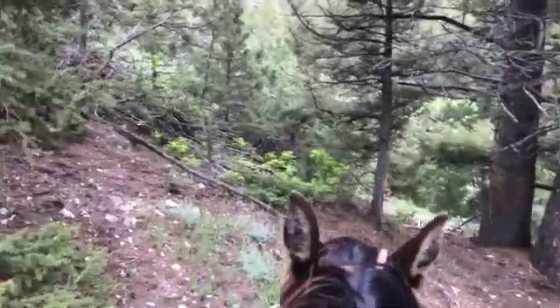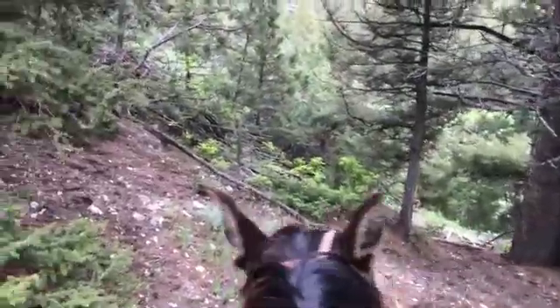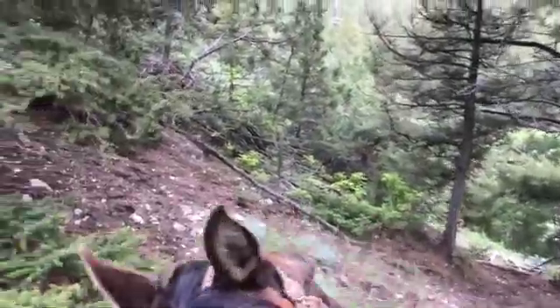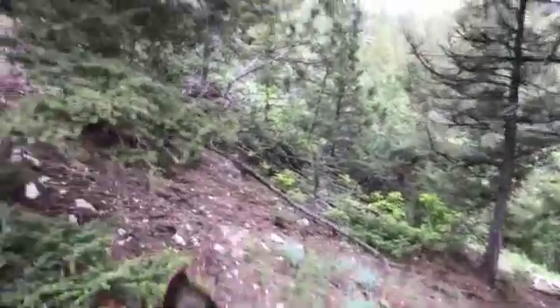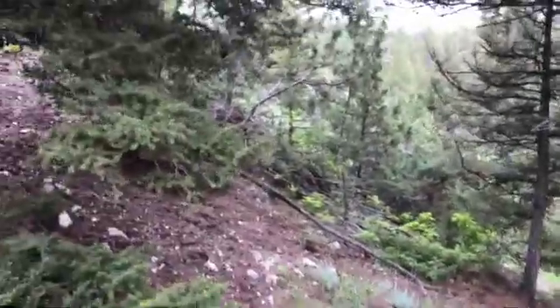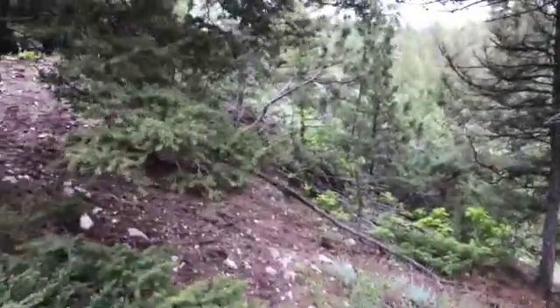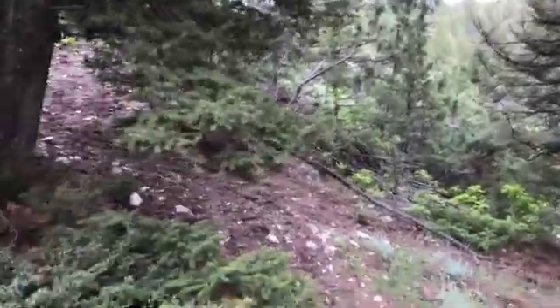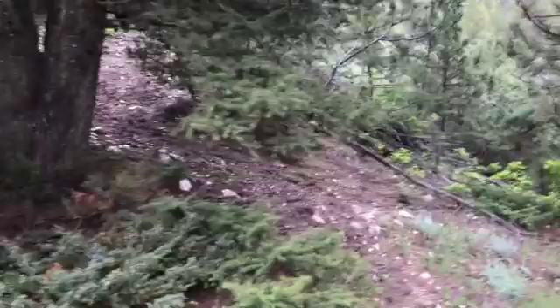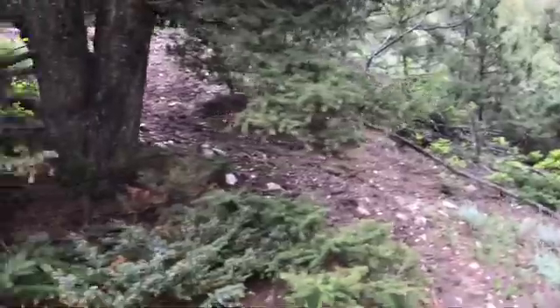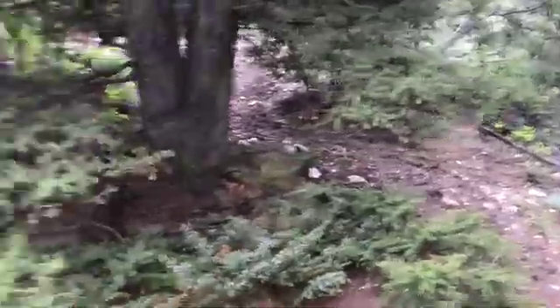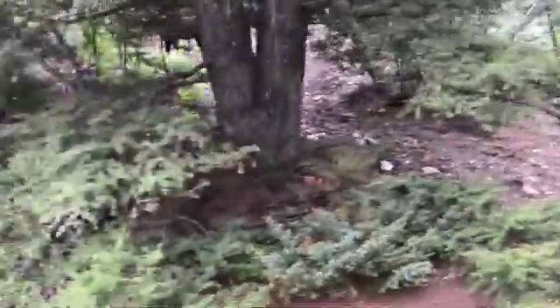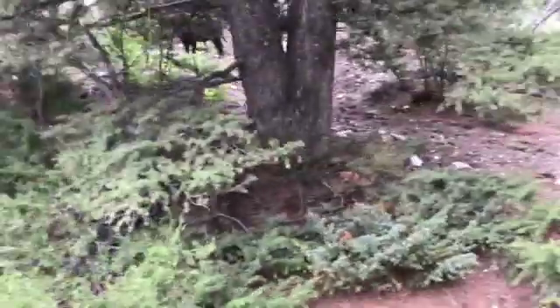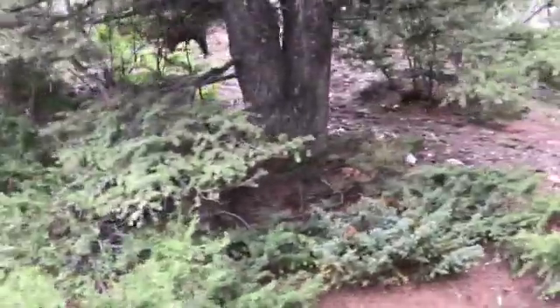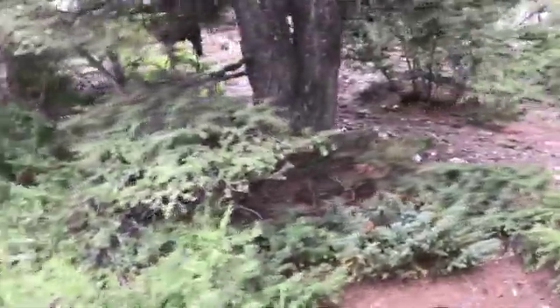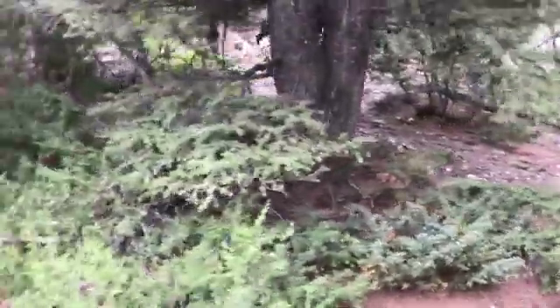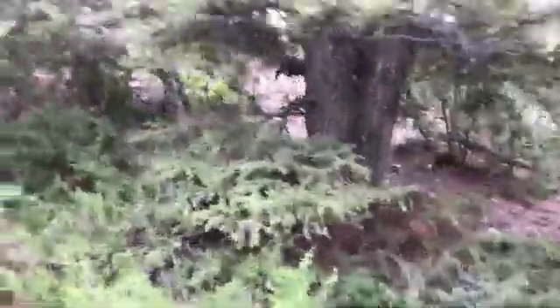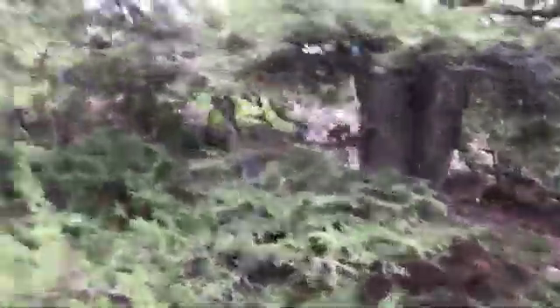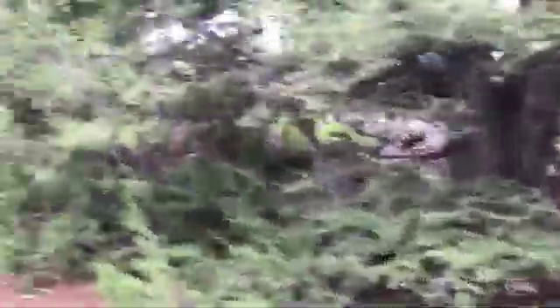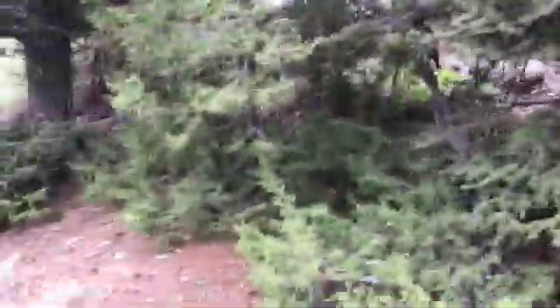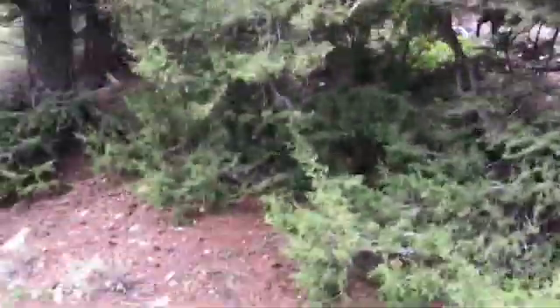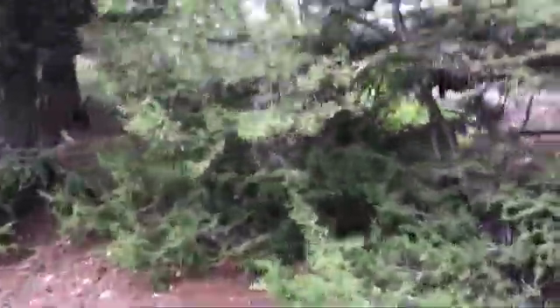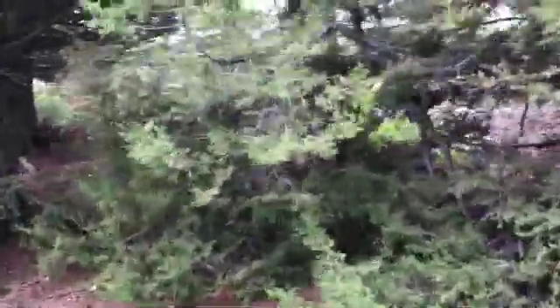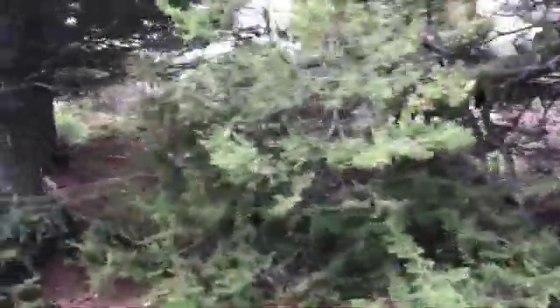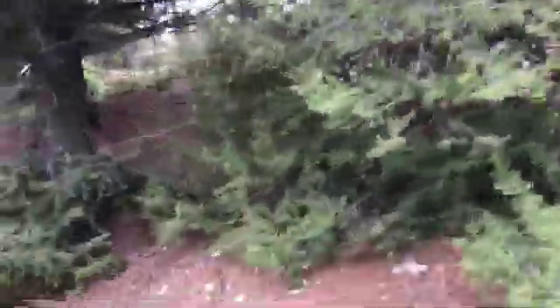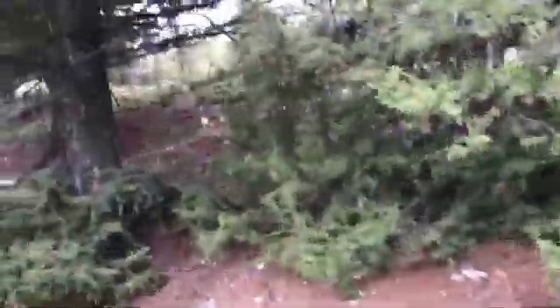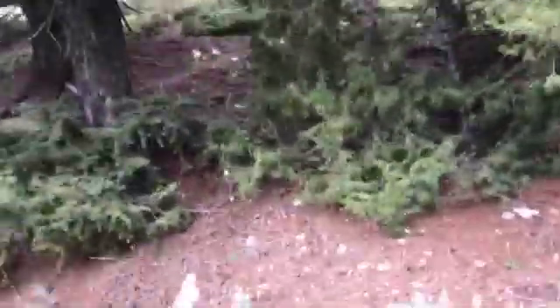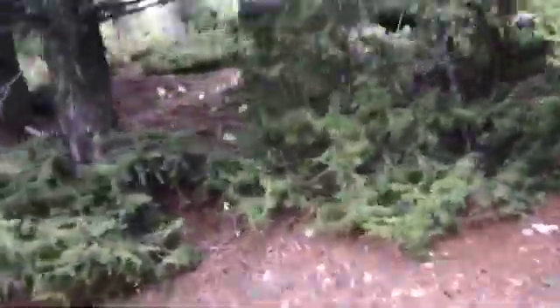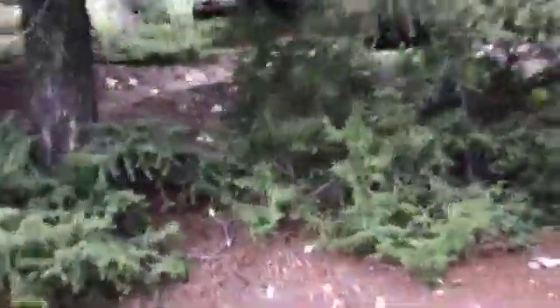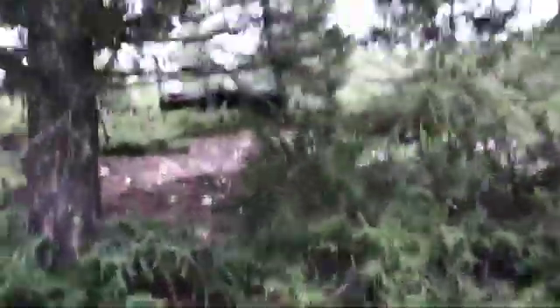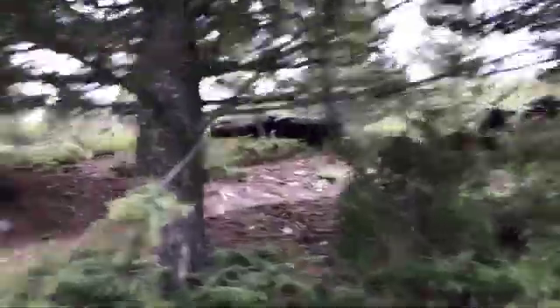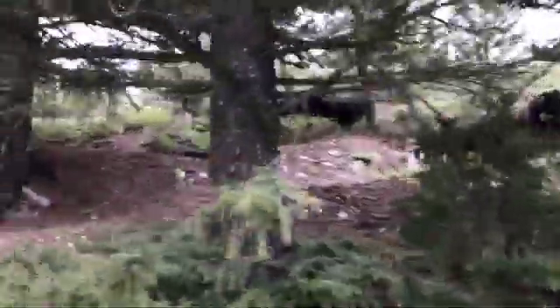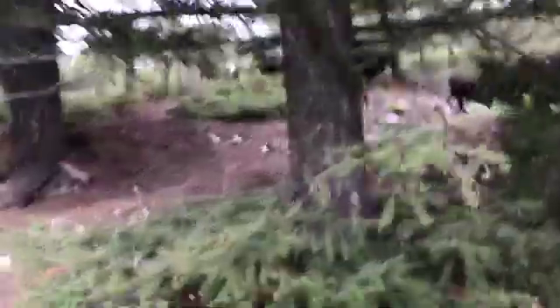It's a little tricky in the woods sometimes — they like to hide when you can't get too close.